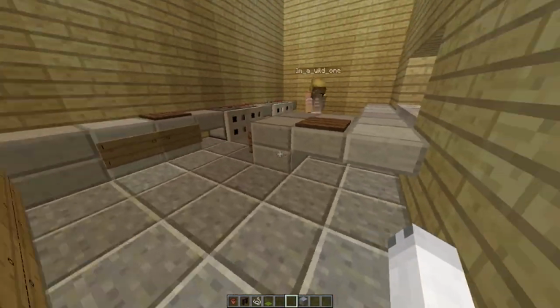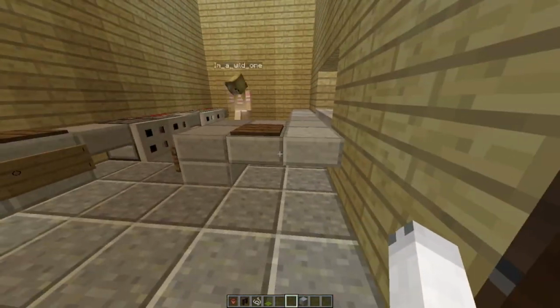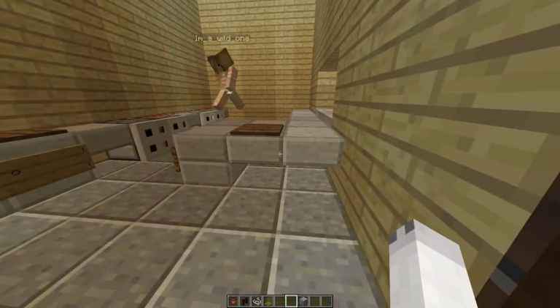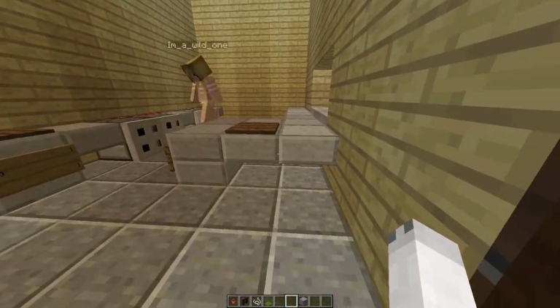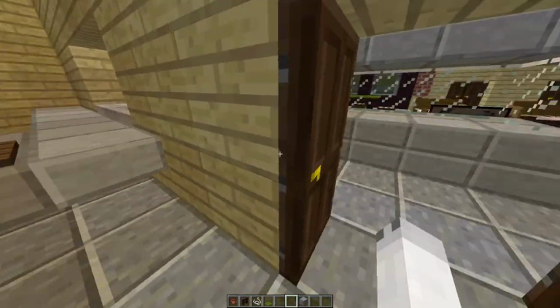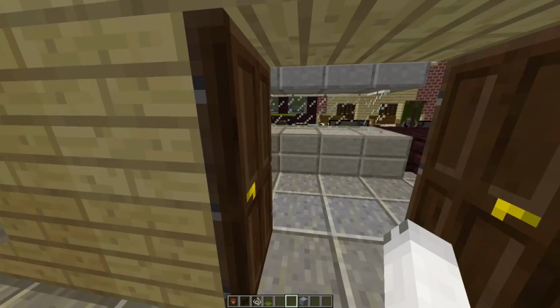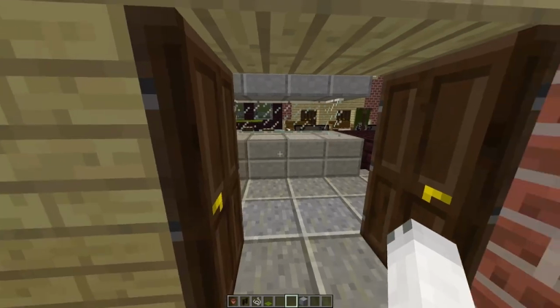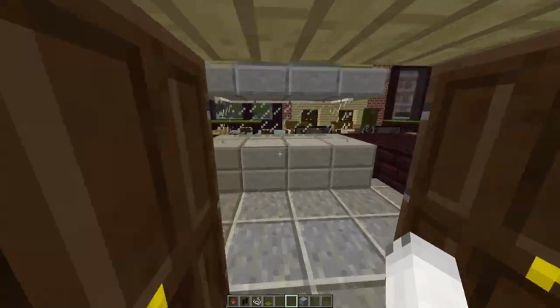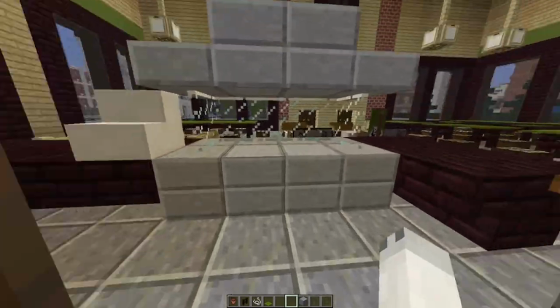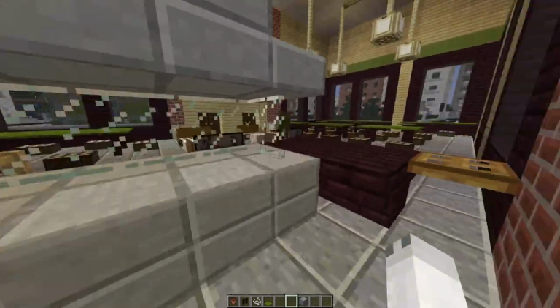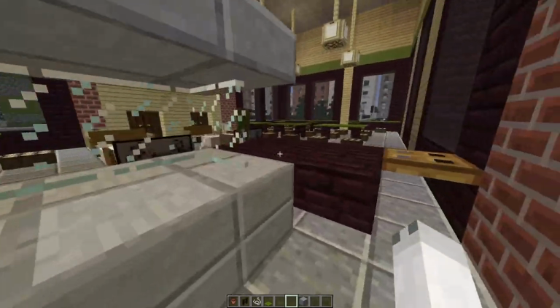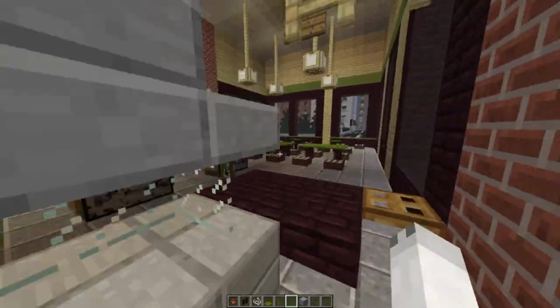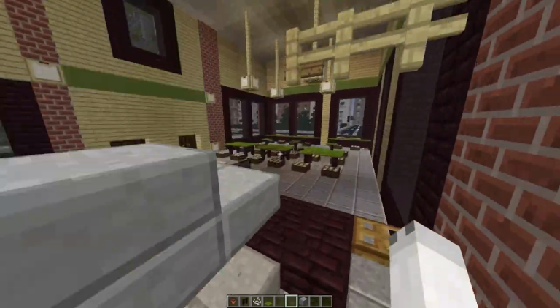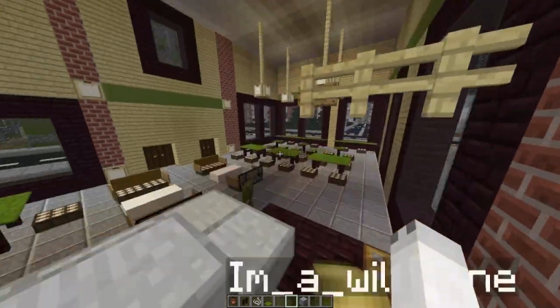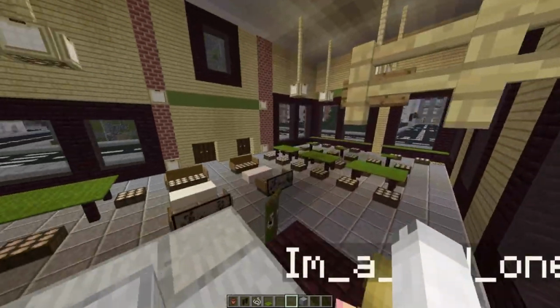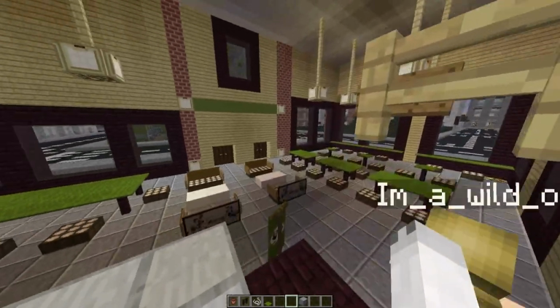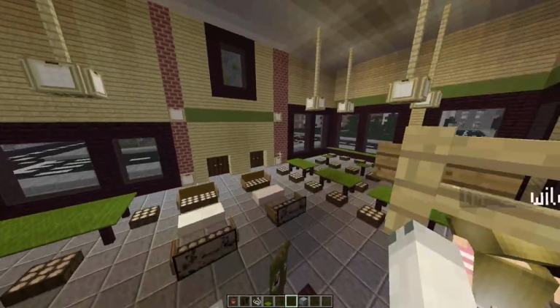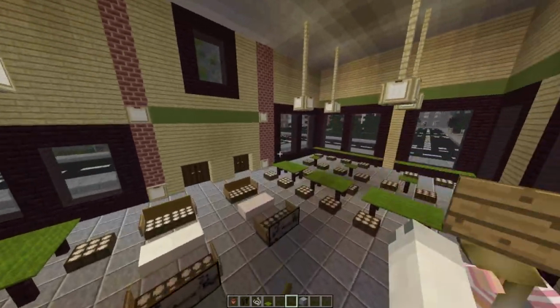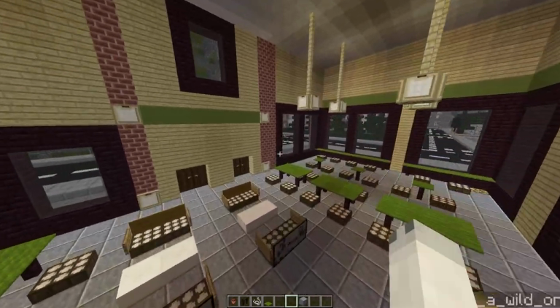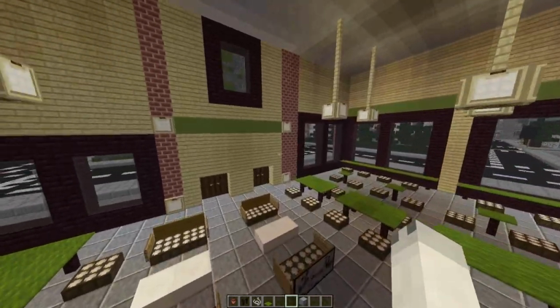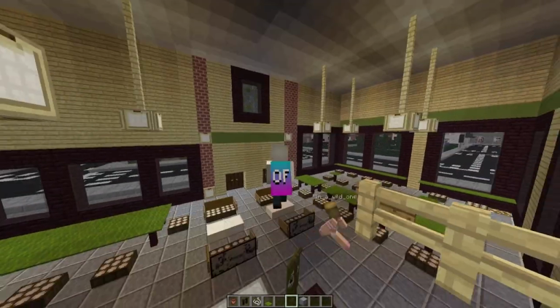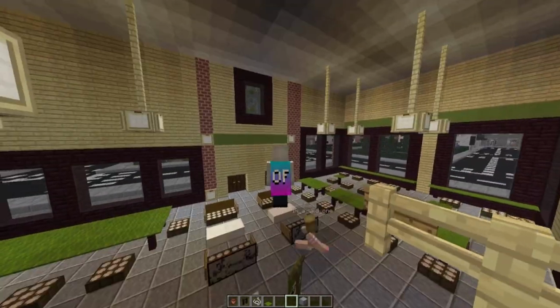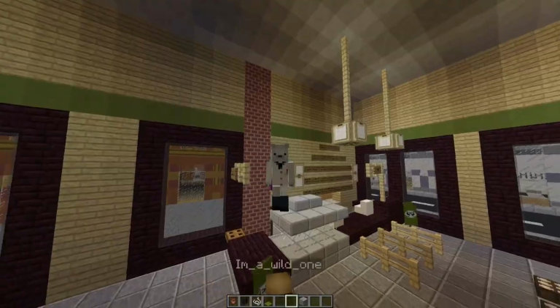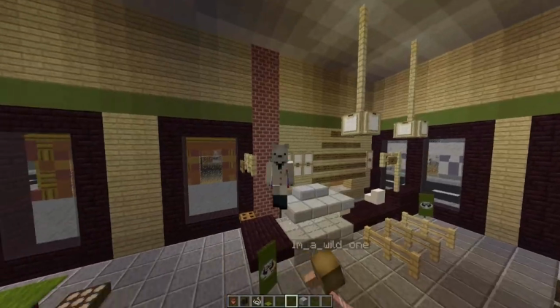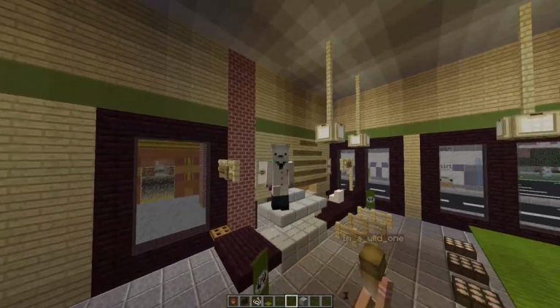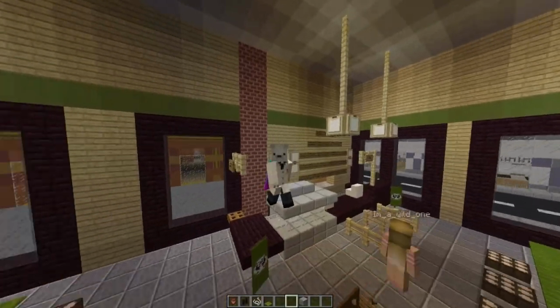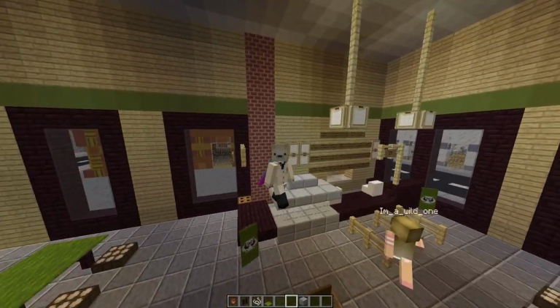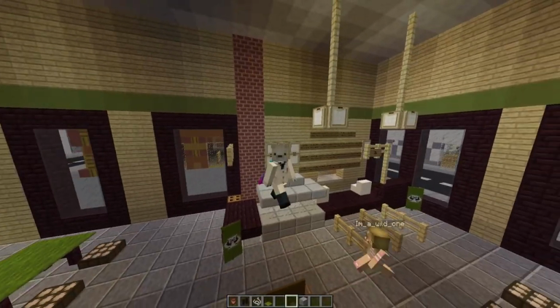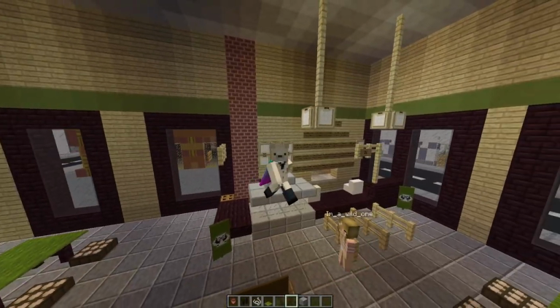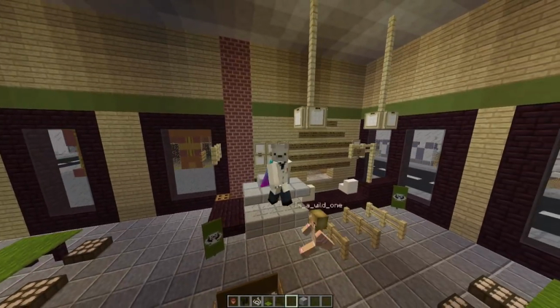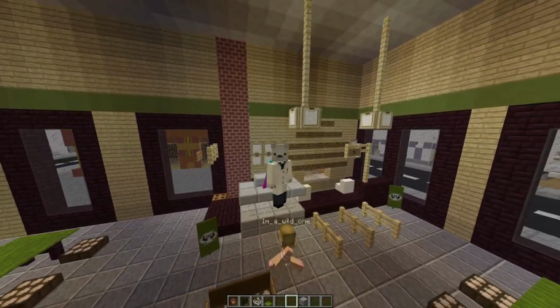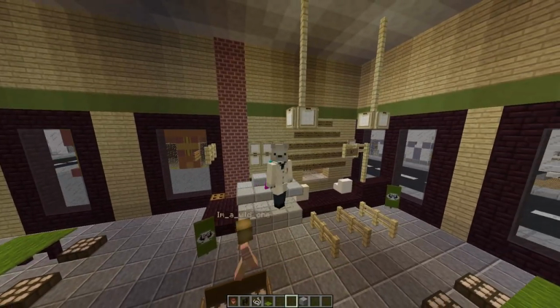Now the floor — we've used polished andesite. It's a nice and it kind of looks like tiles. We also have the whole Starbucks menu there.